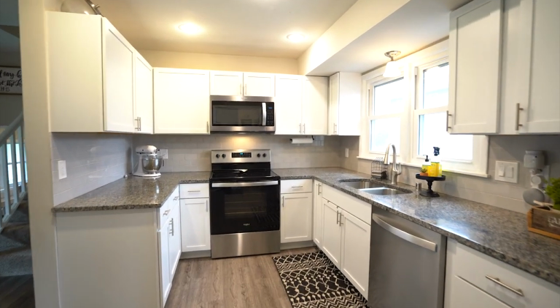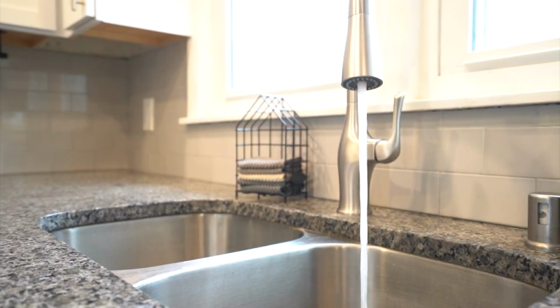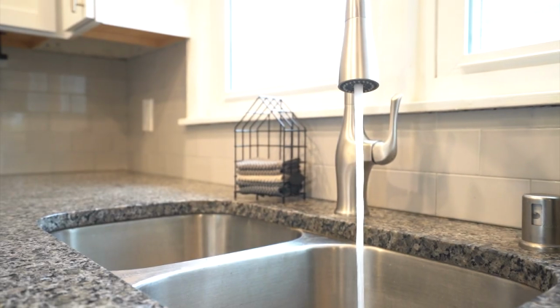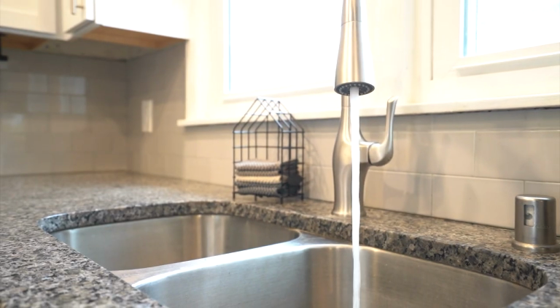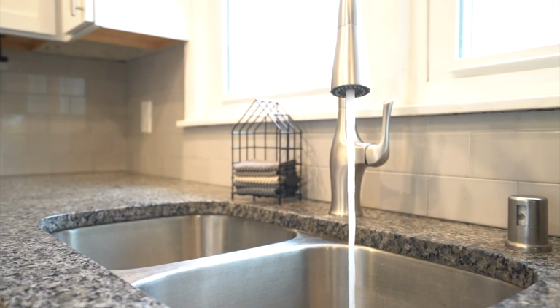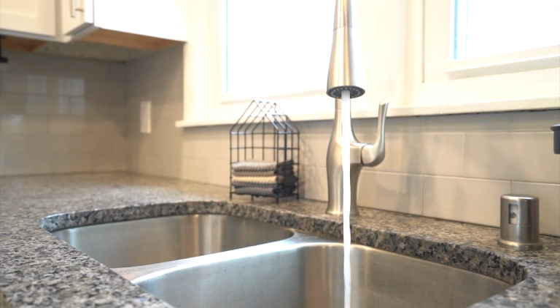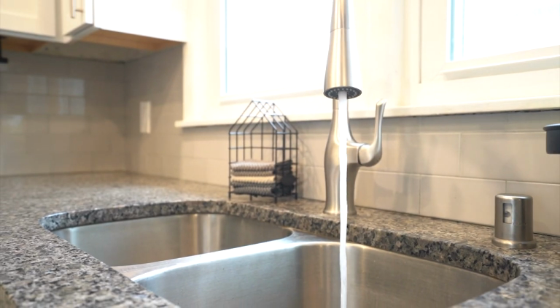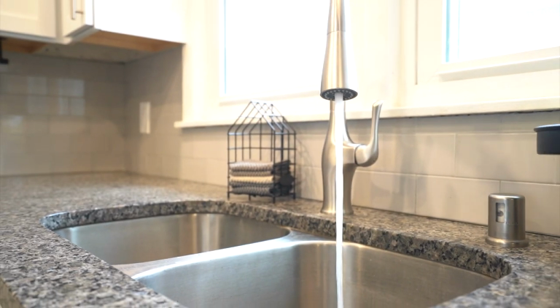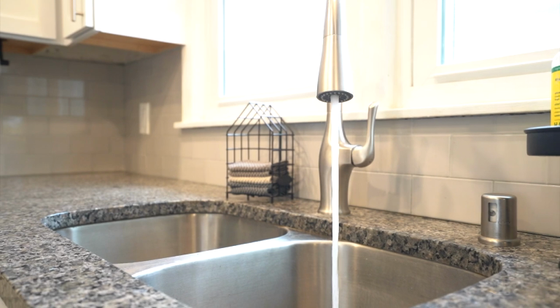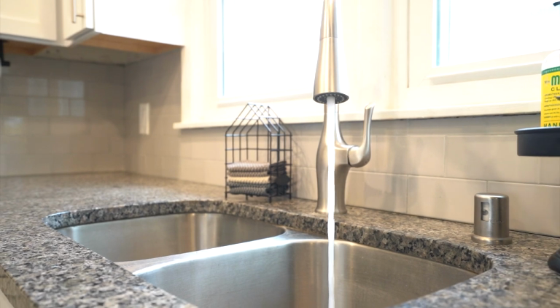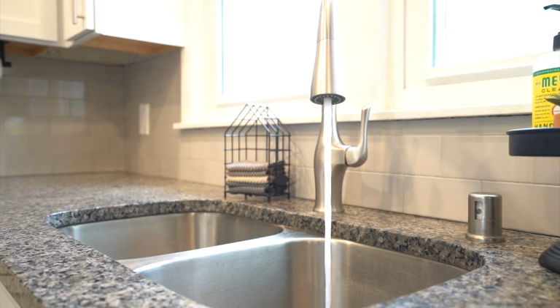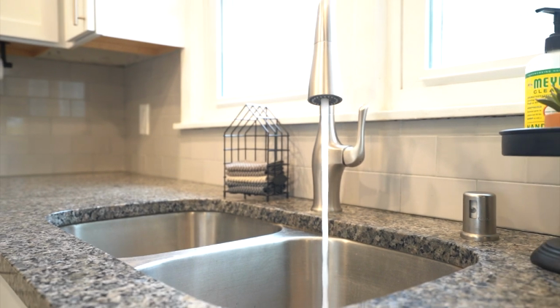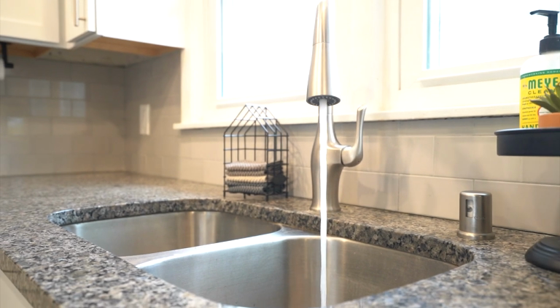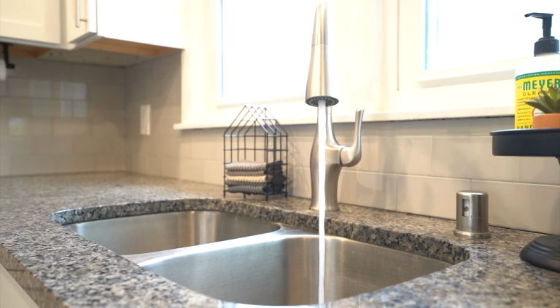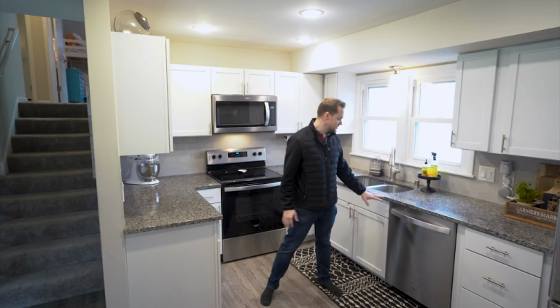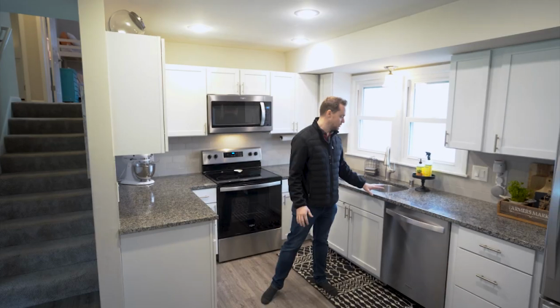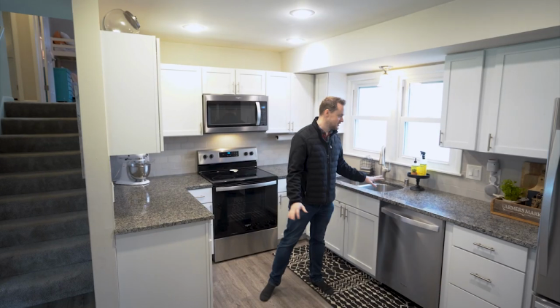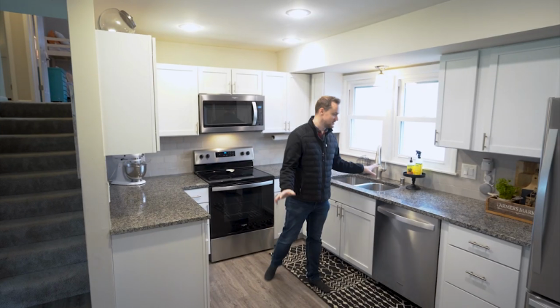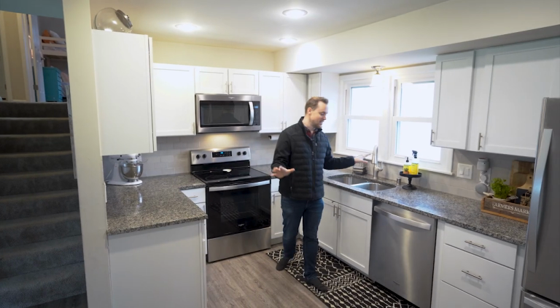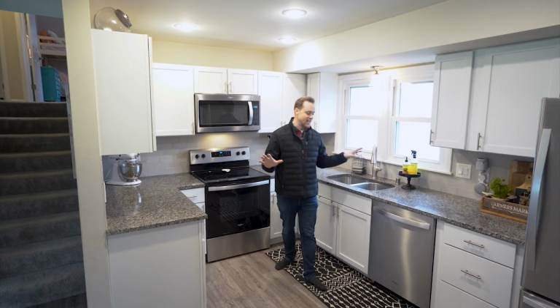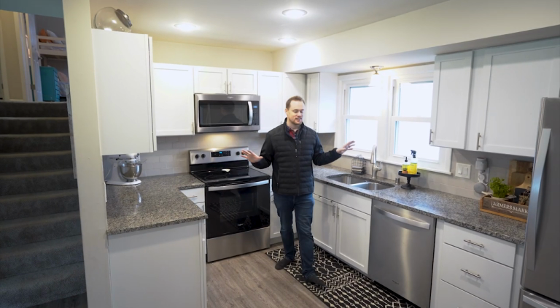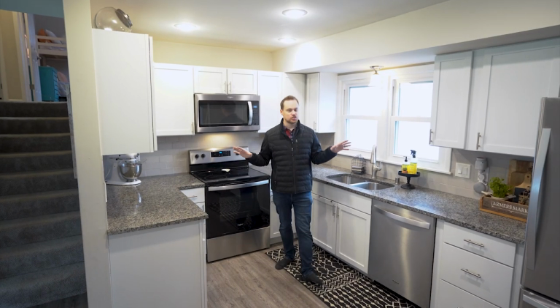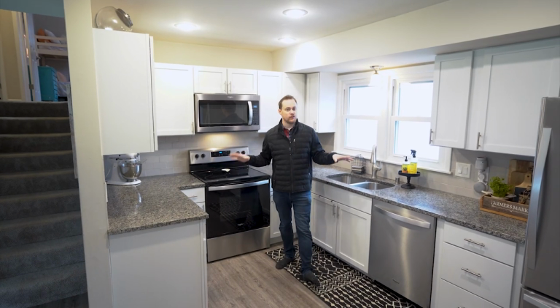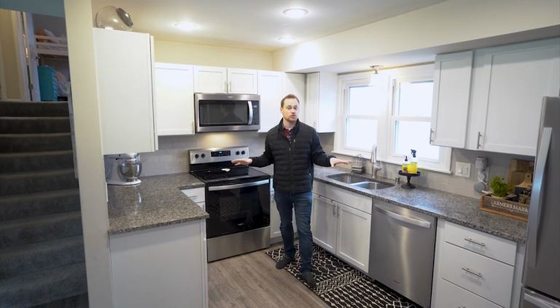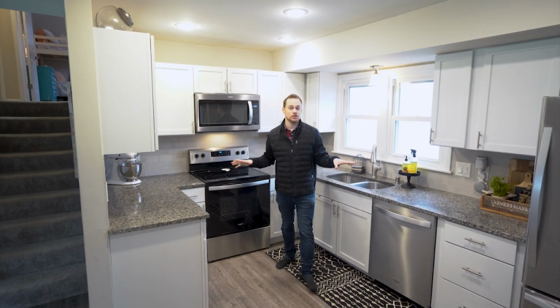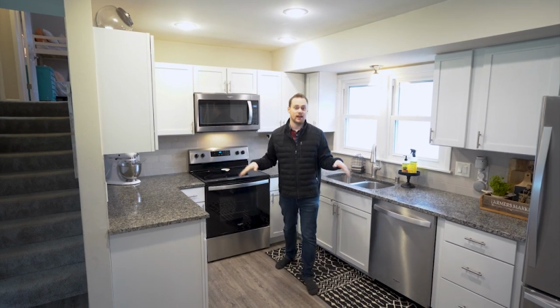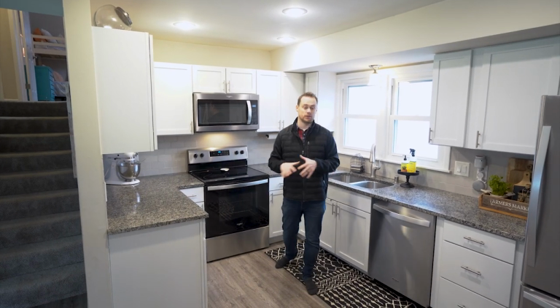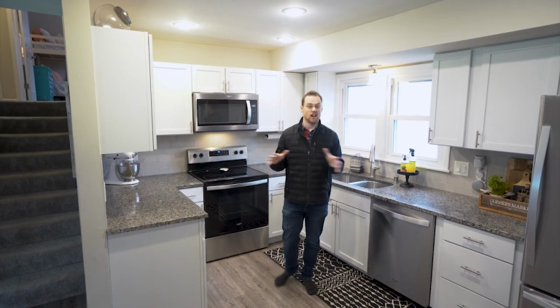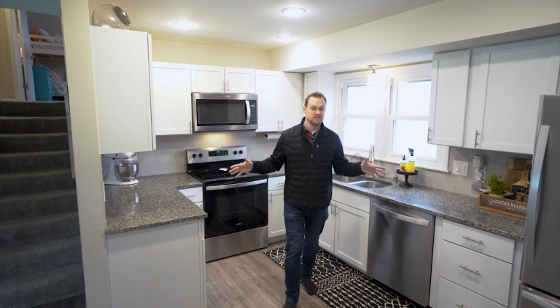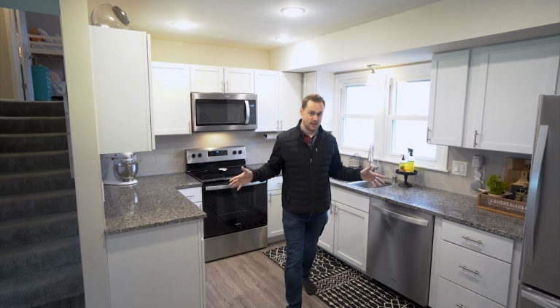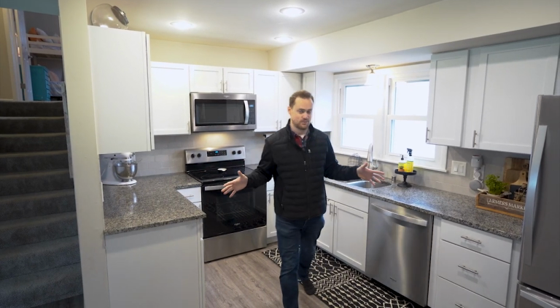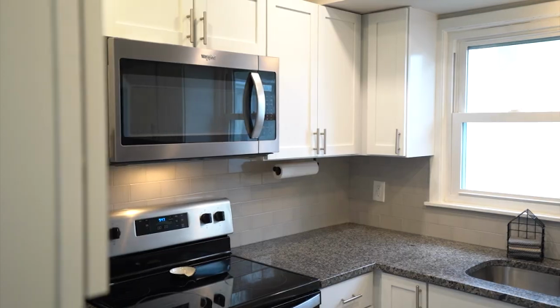You're gonna love the open layout that flows straight into the kitchen, and there's a ton of counter space with everything redone. You've got the granite countertops, new cabinets, stainless appliances, and it's such a functional layout.